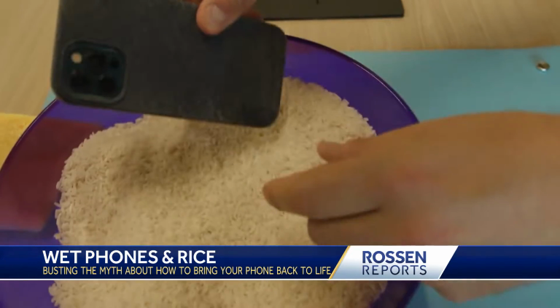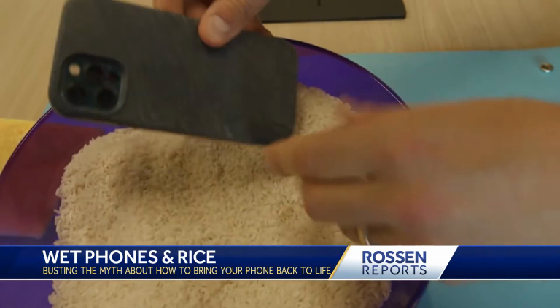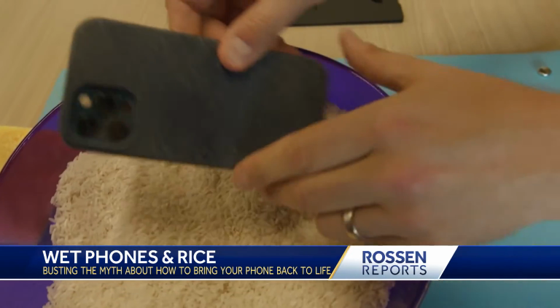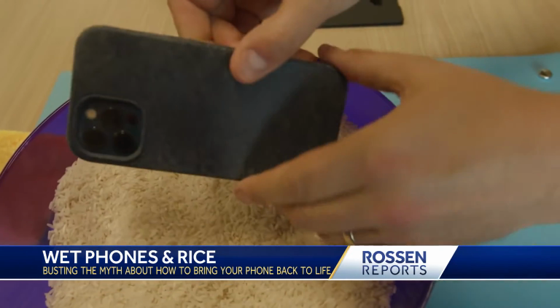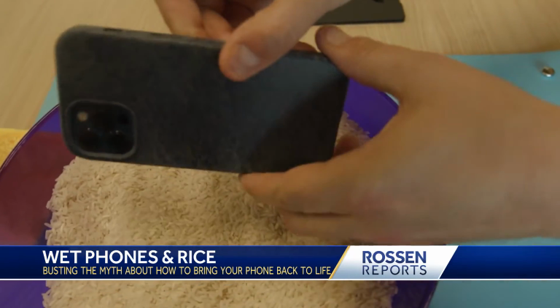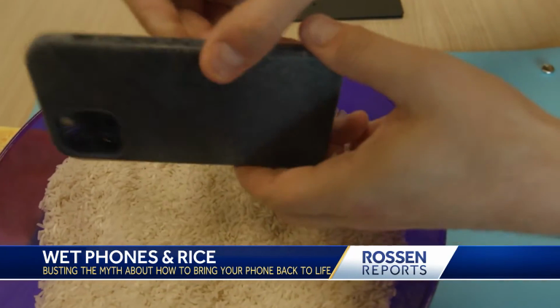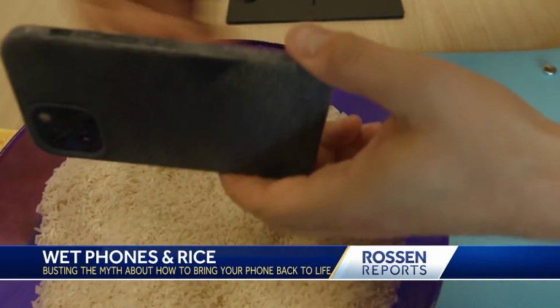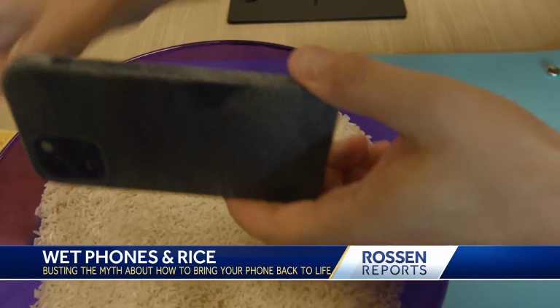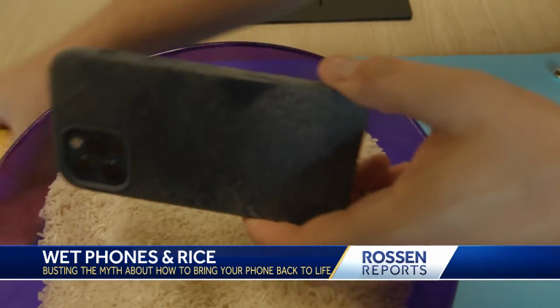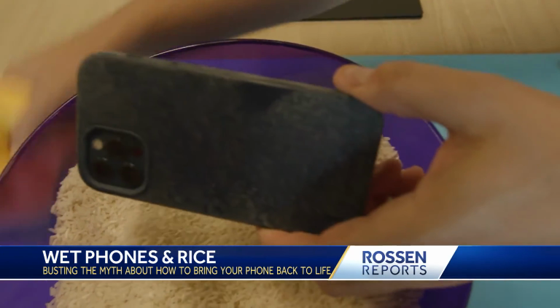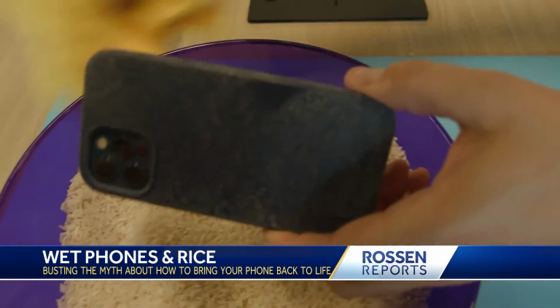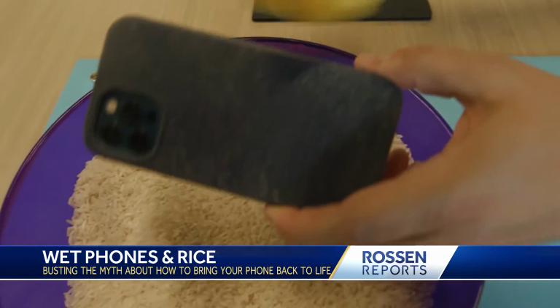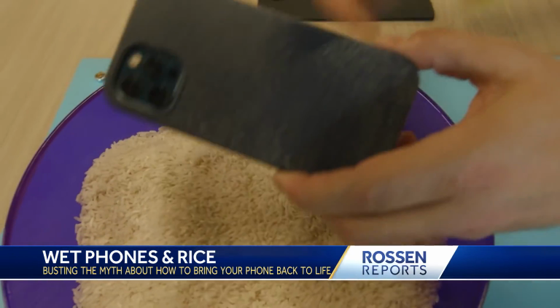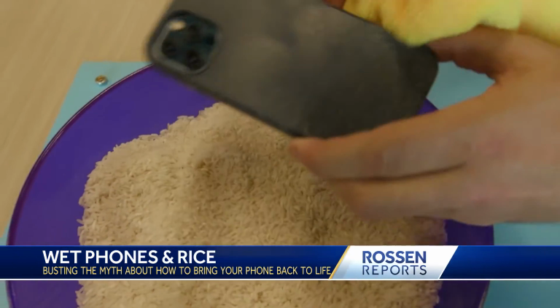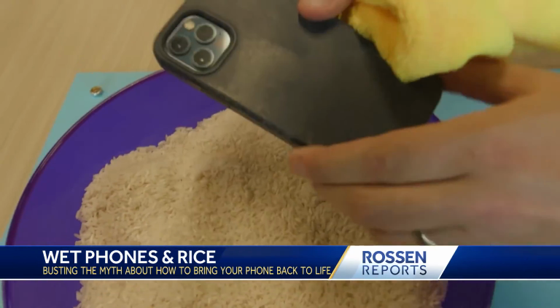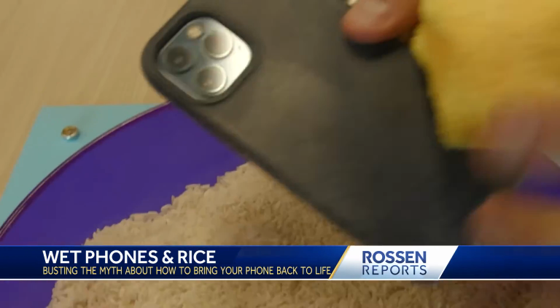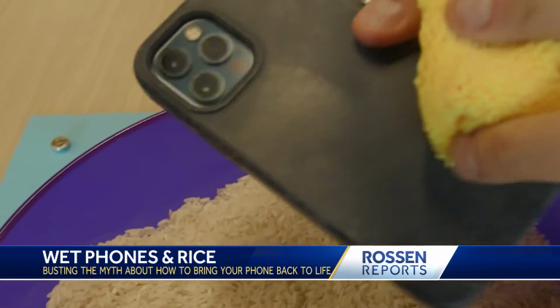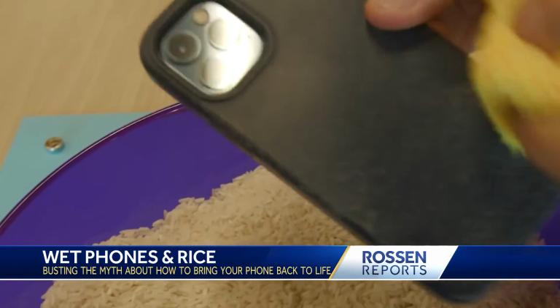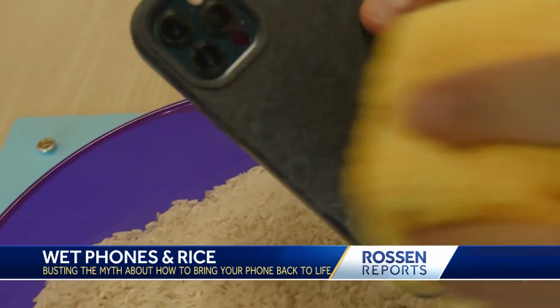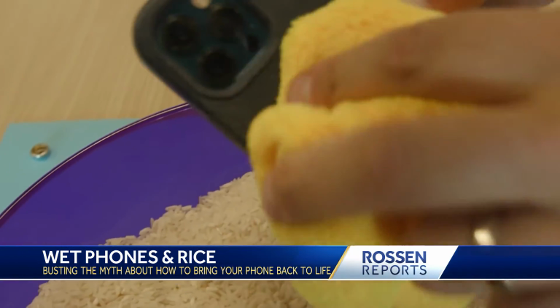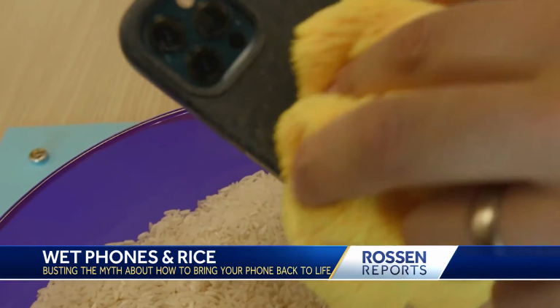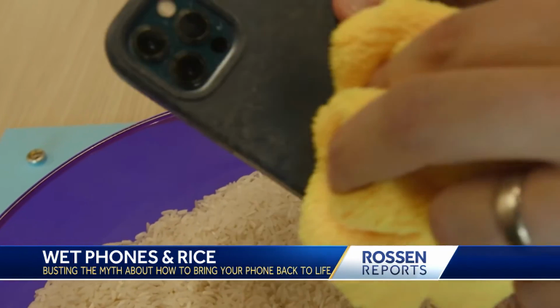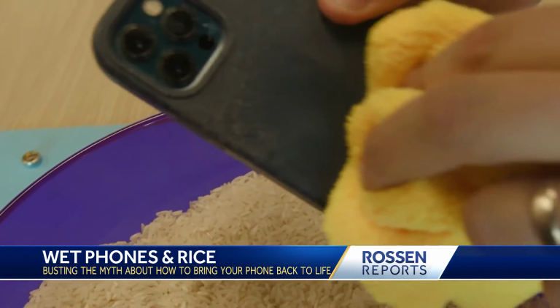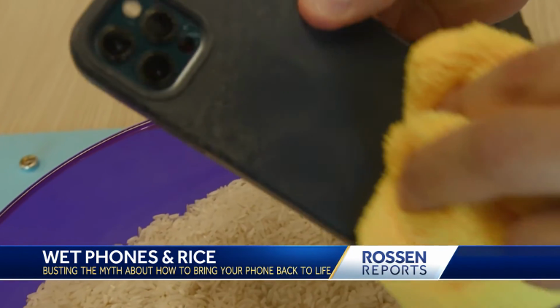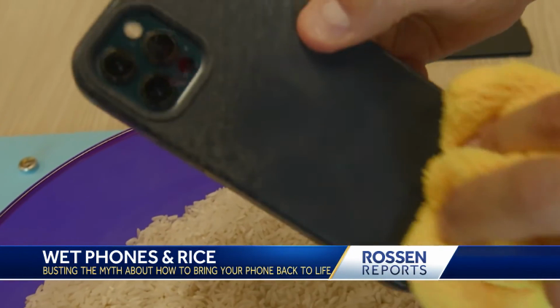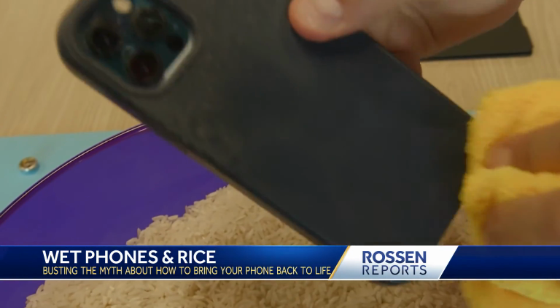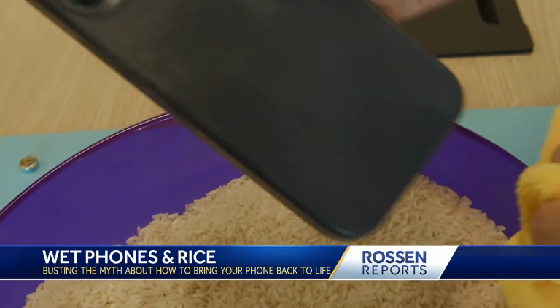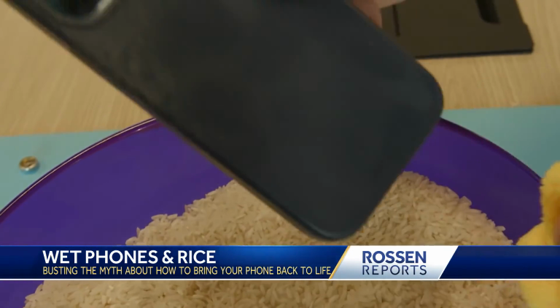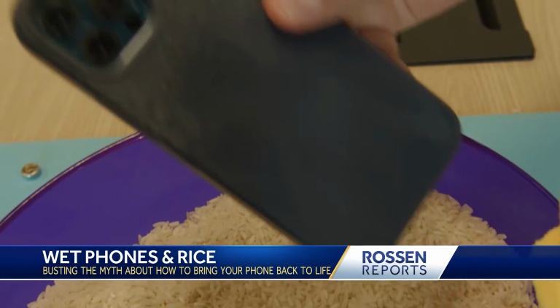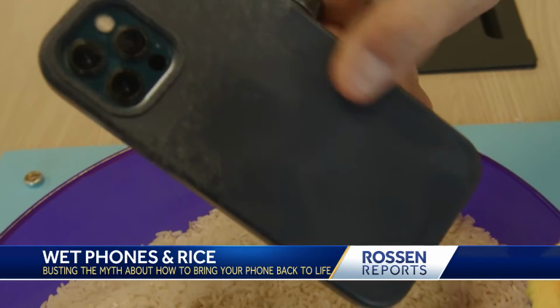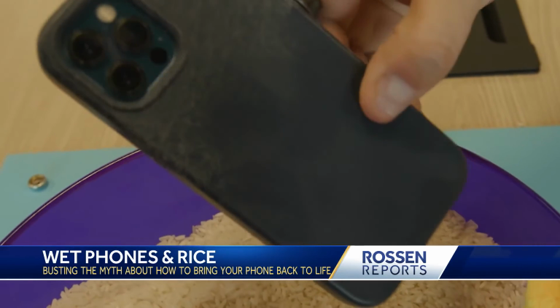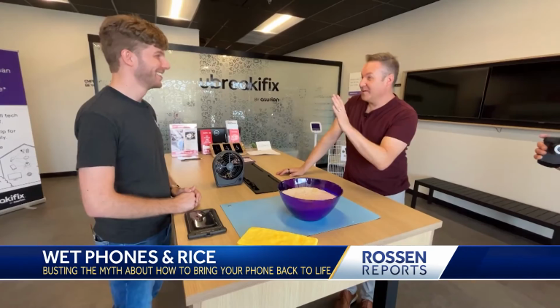That's a myth buster. Here's my phone covered in rice dust after just sitting in the rice for a few seconds. All right, so what should we do?